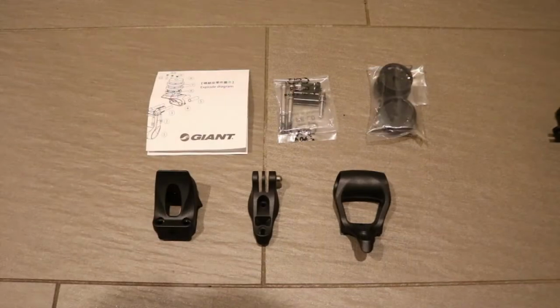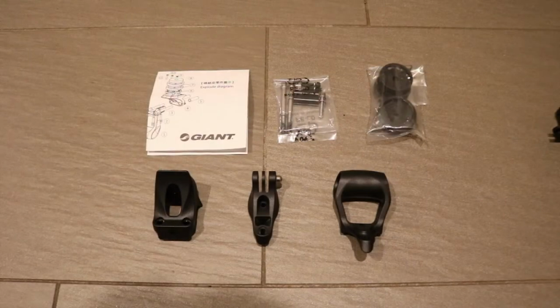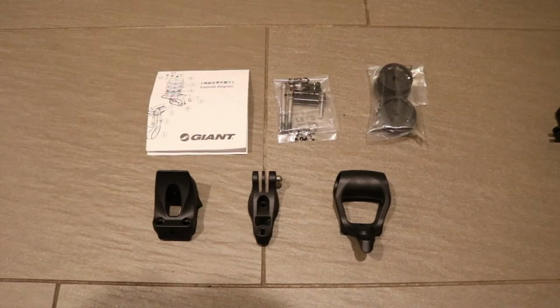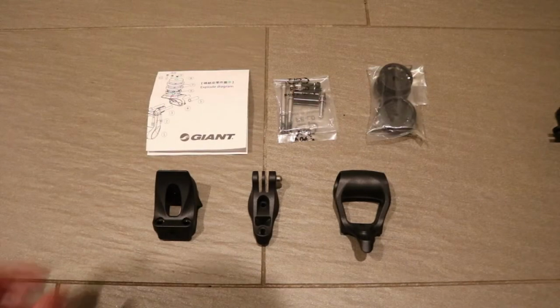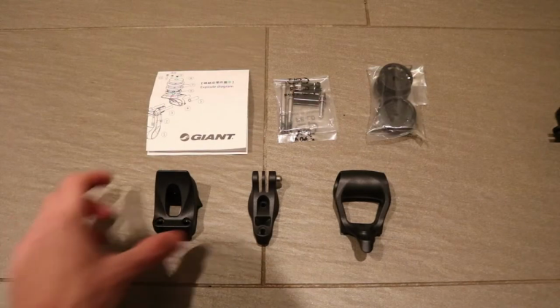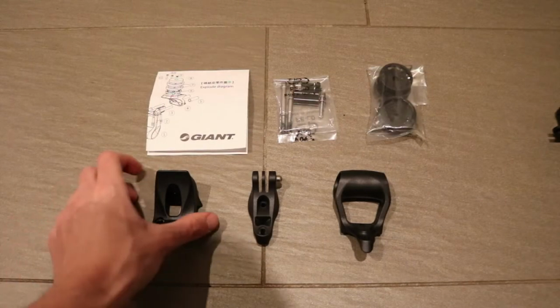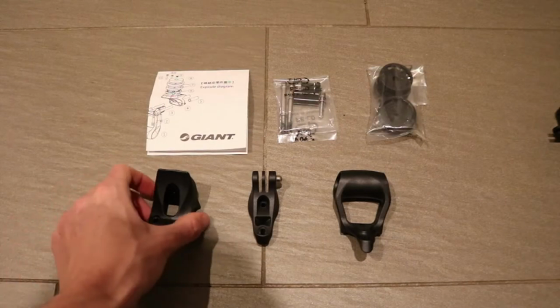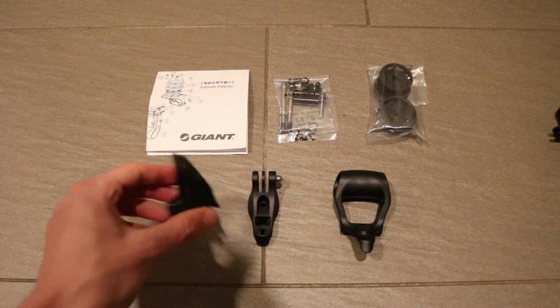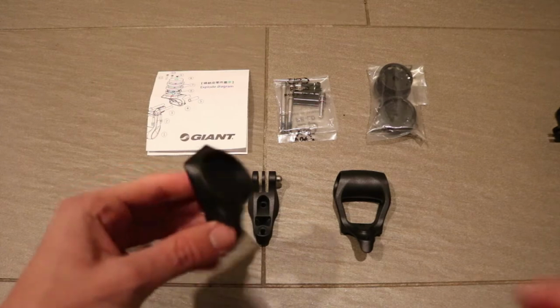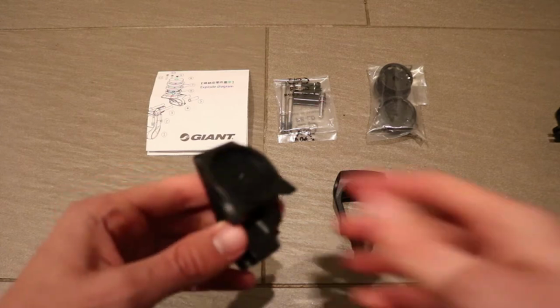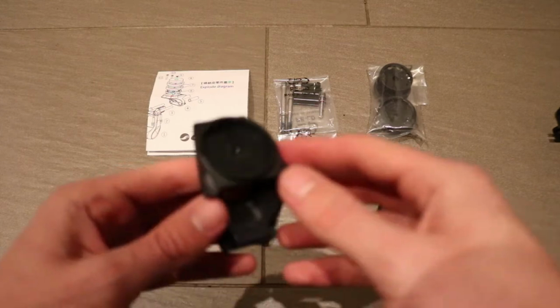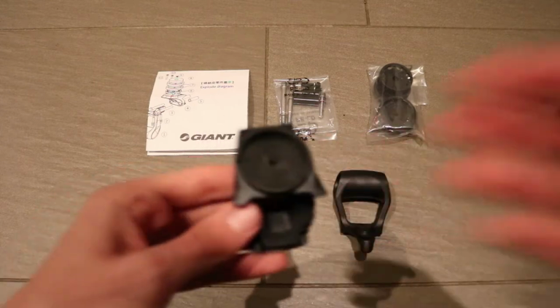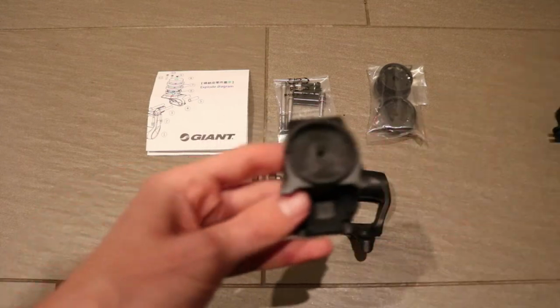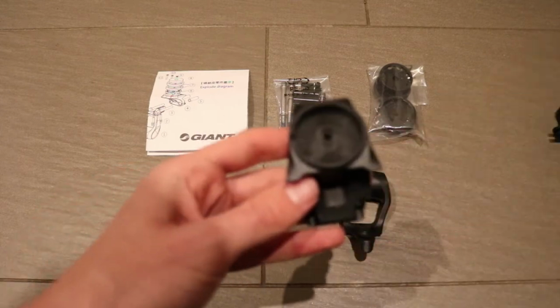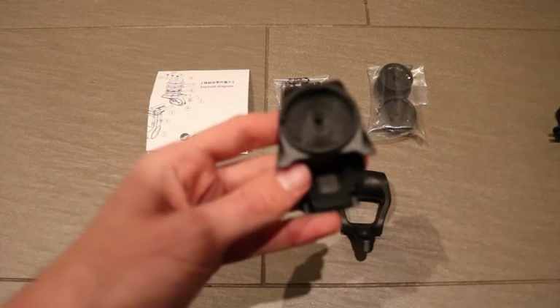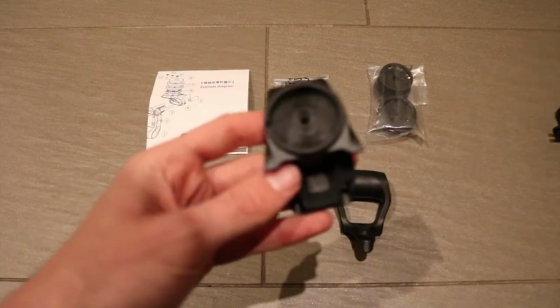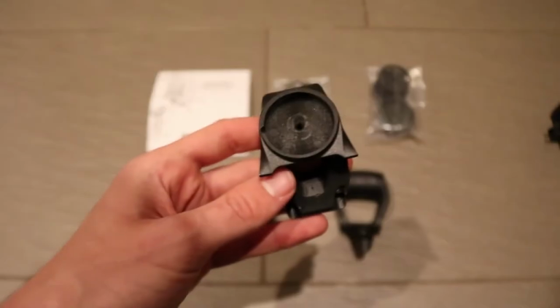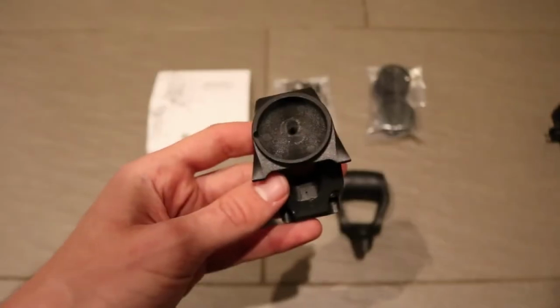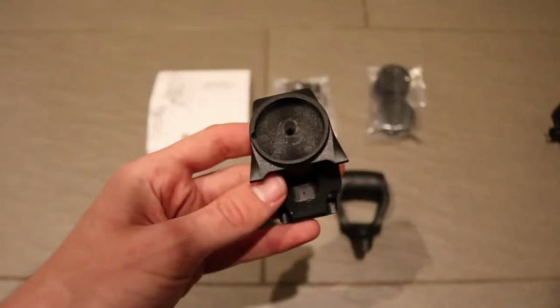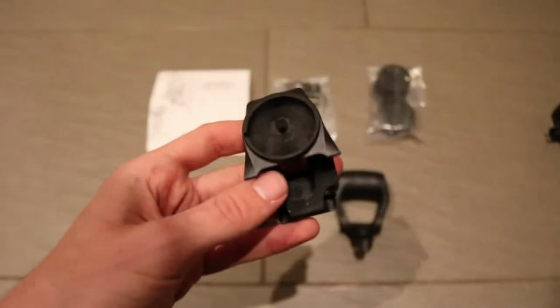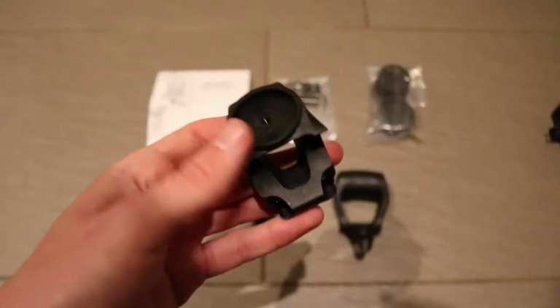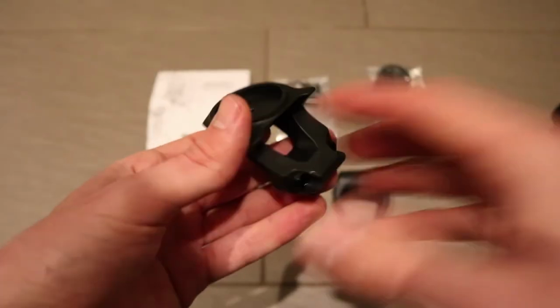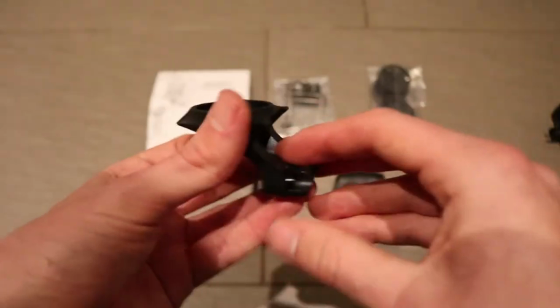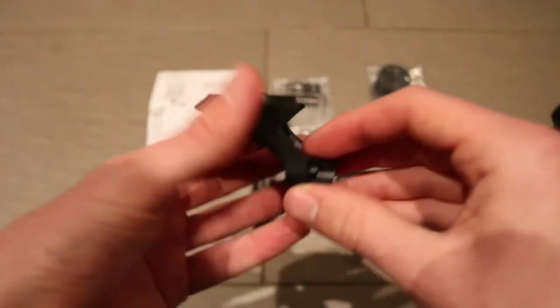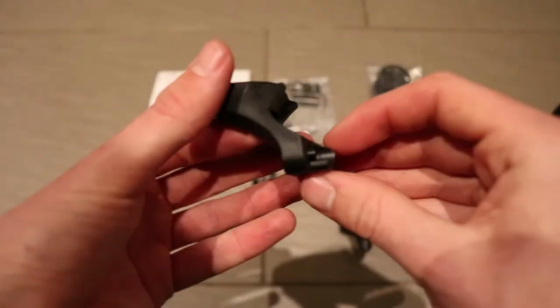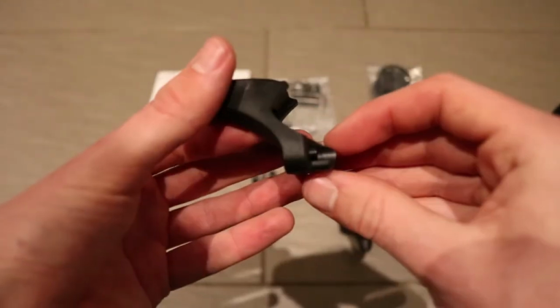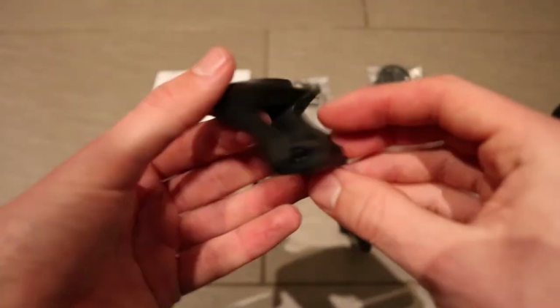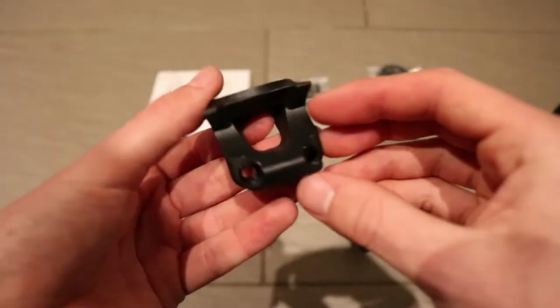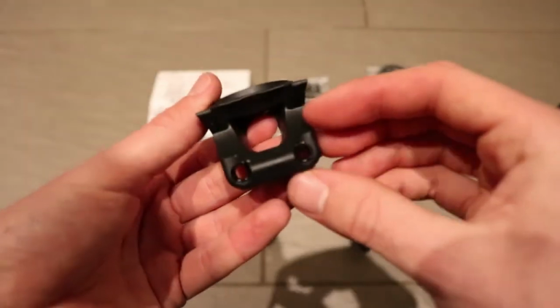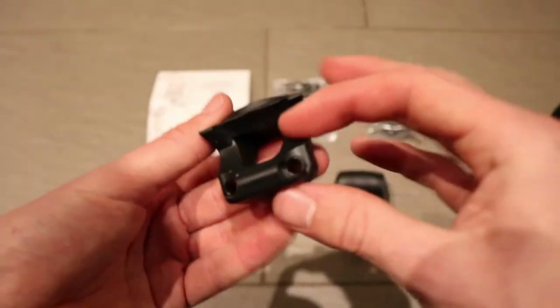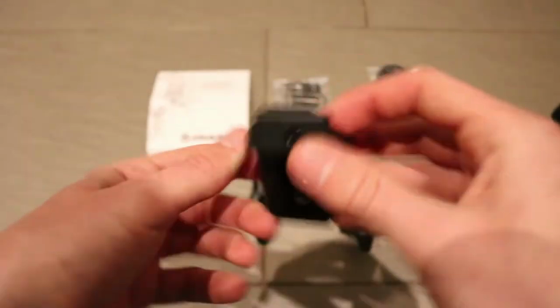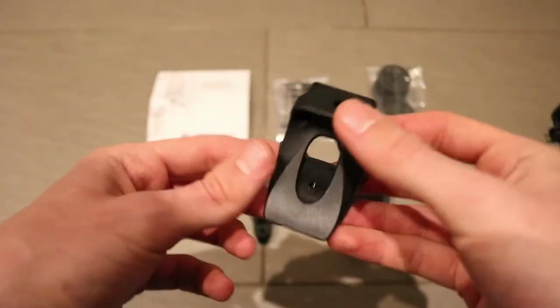Starting with what's included, this is the main plastic mount that connects to the bike and is also the piece that everything else attaches to.